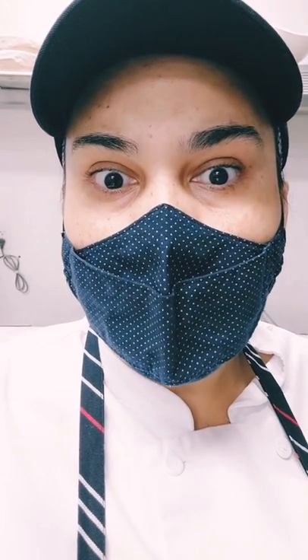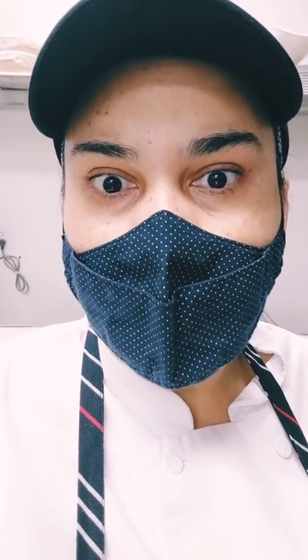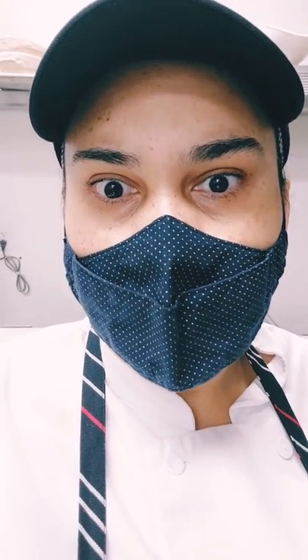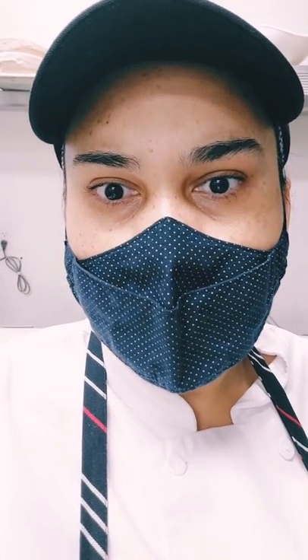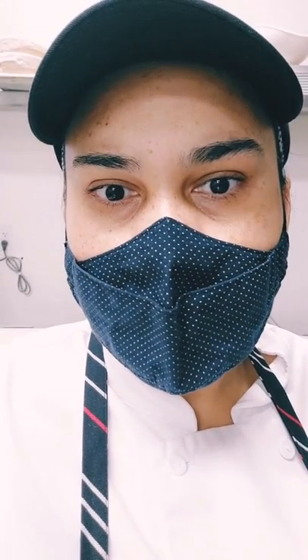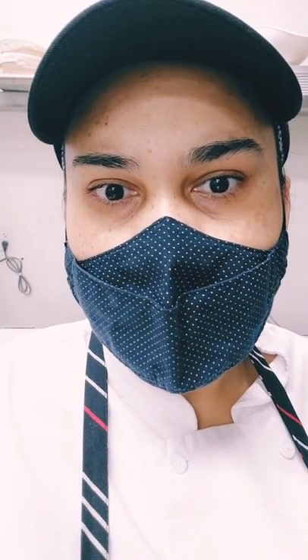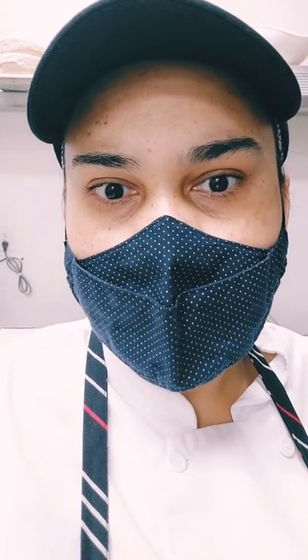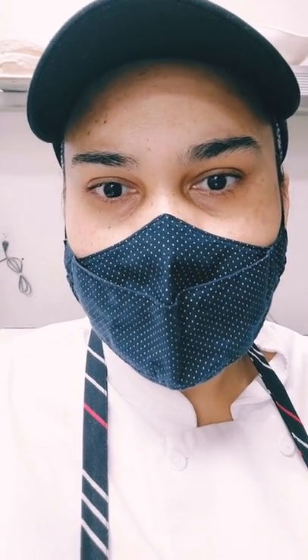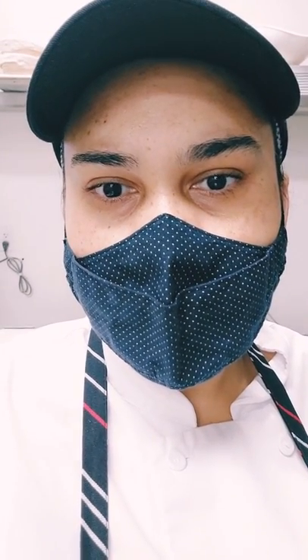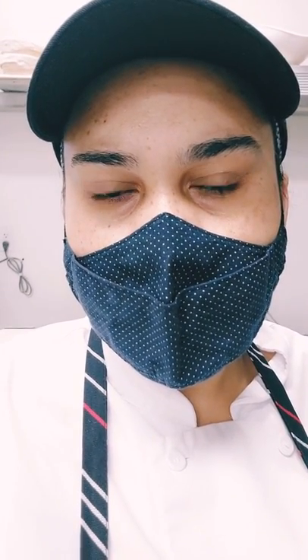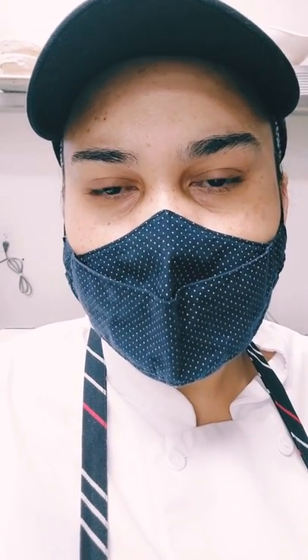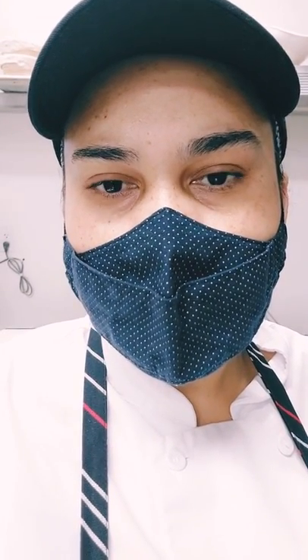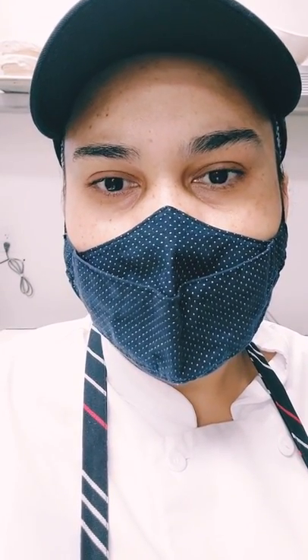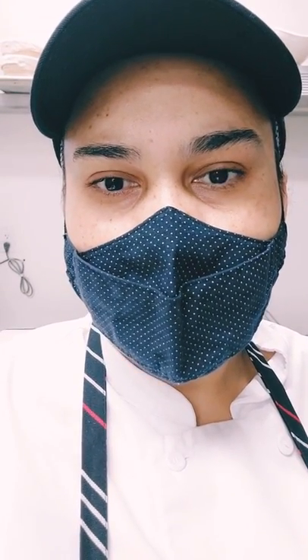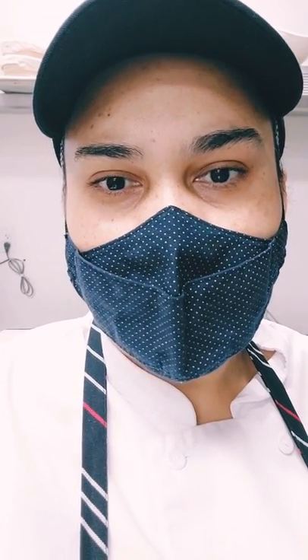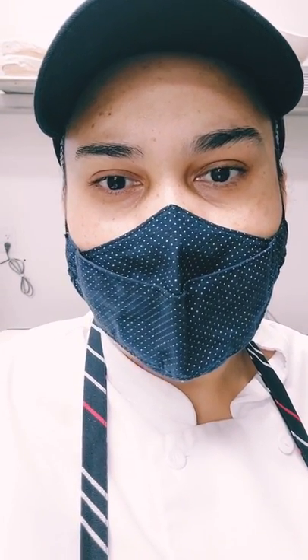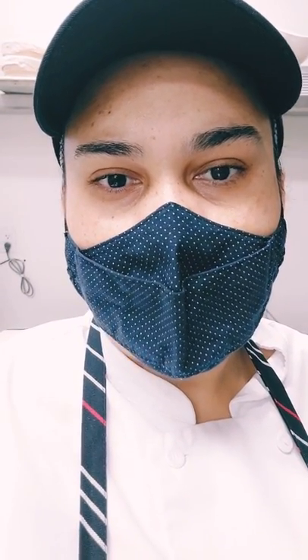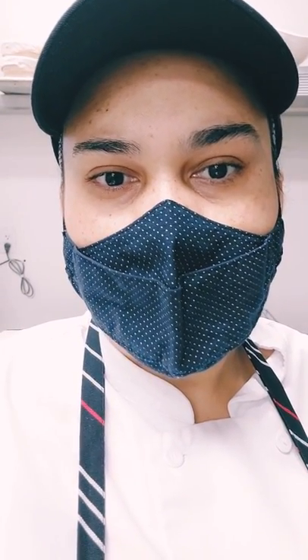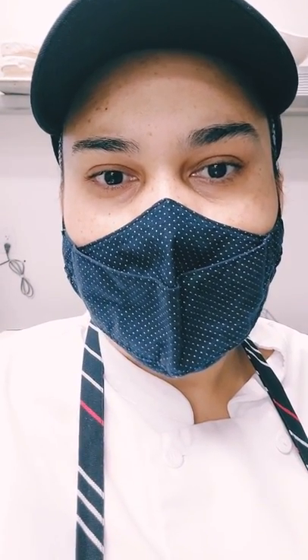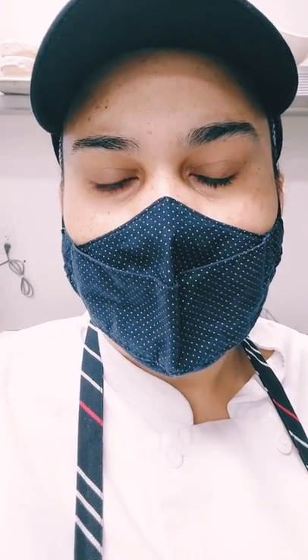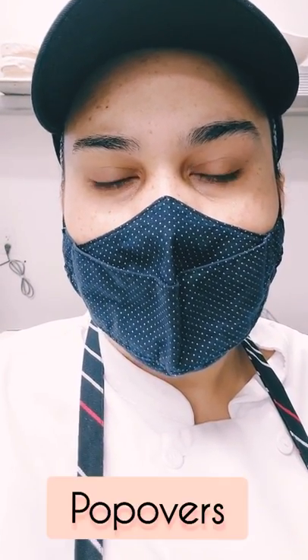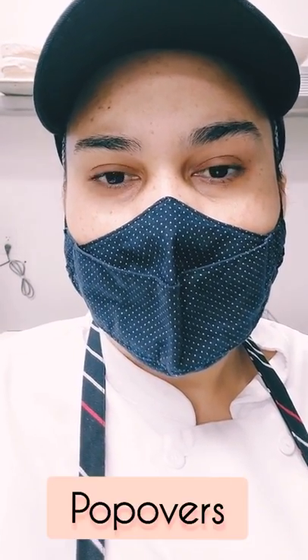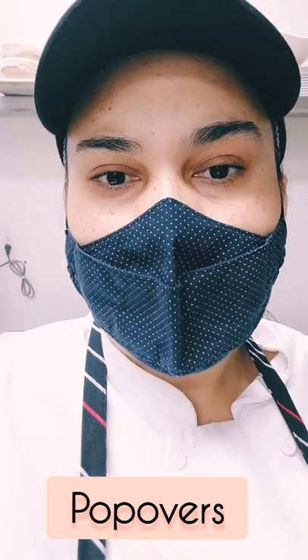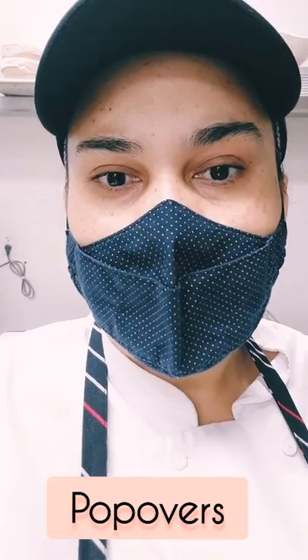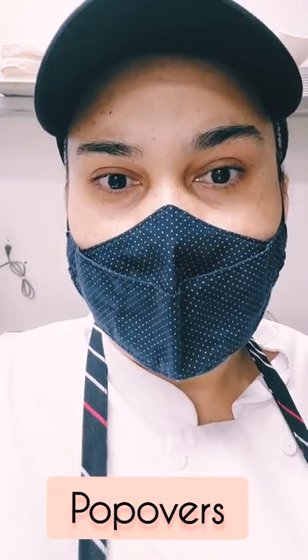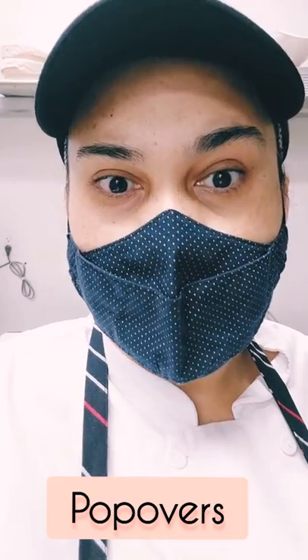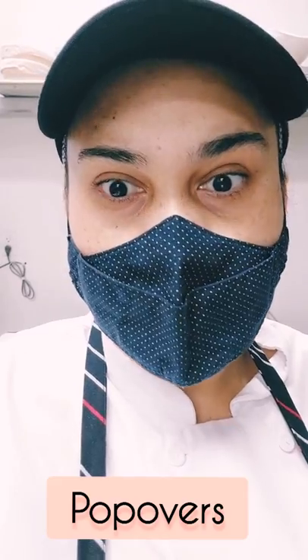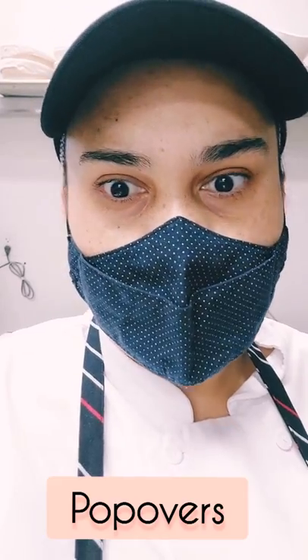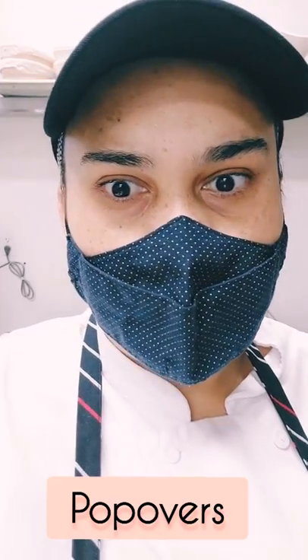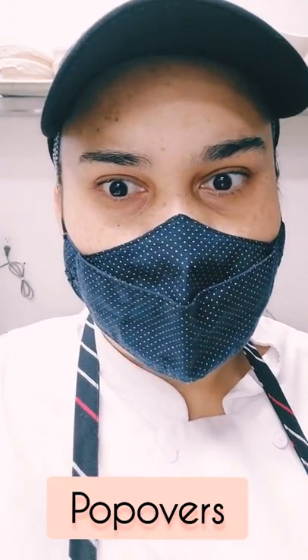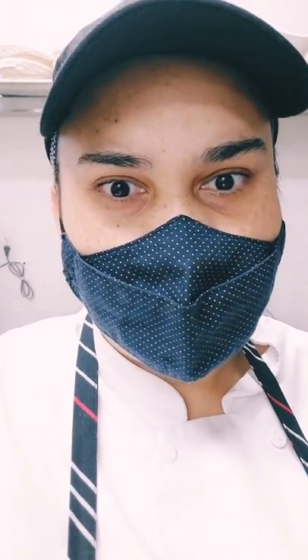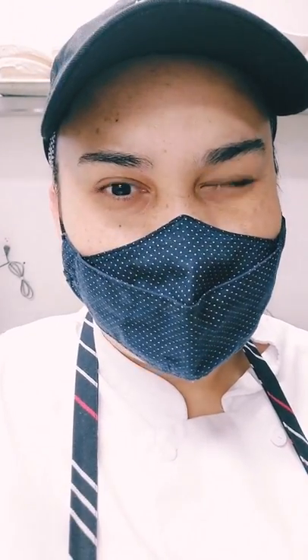Welcome to my video. Today I'm going to show you how to make popovers. Okay, let's get started.